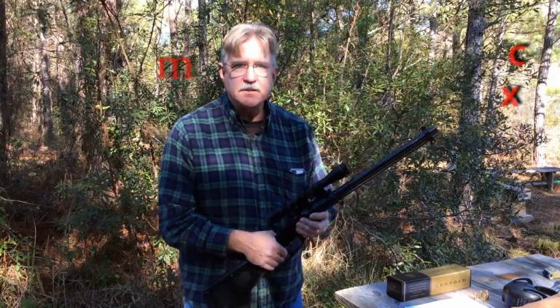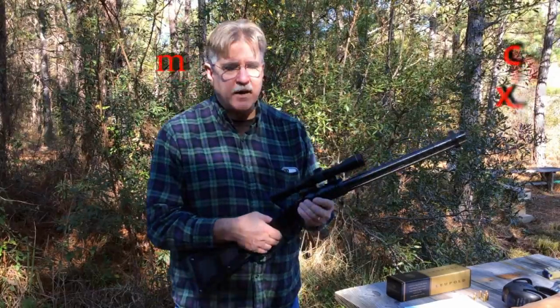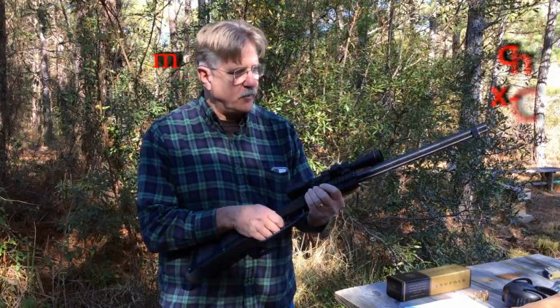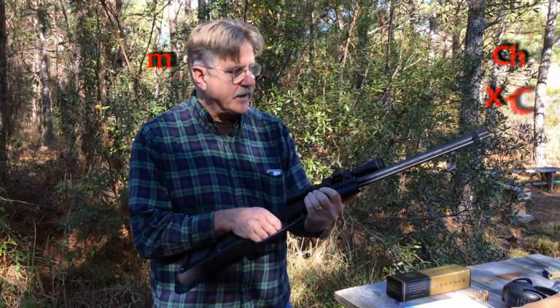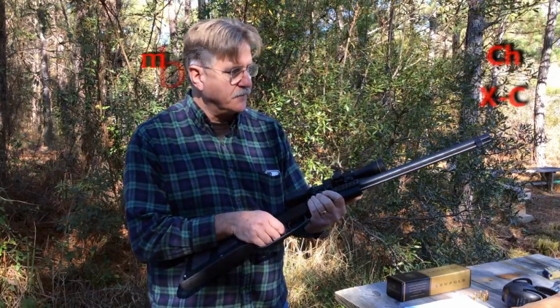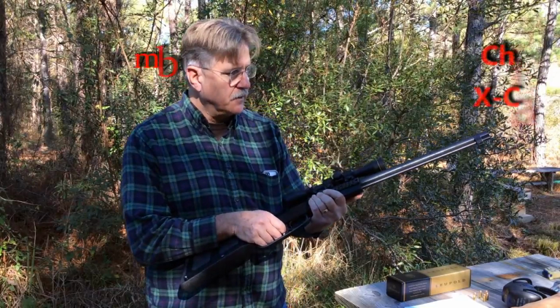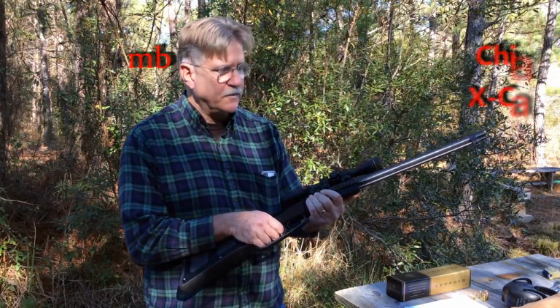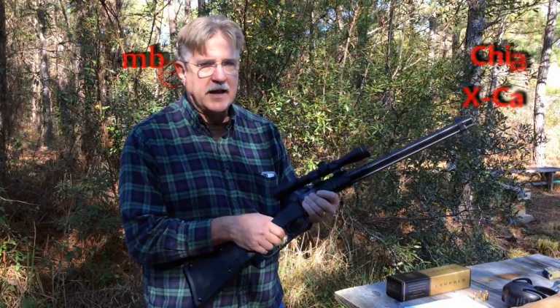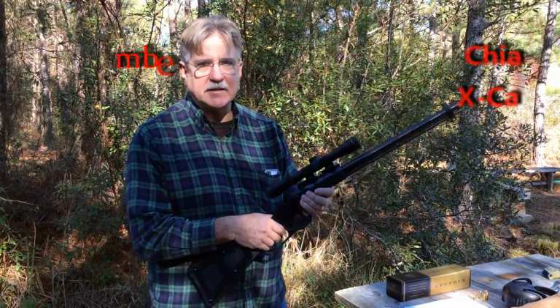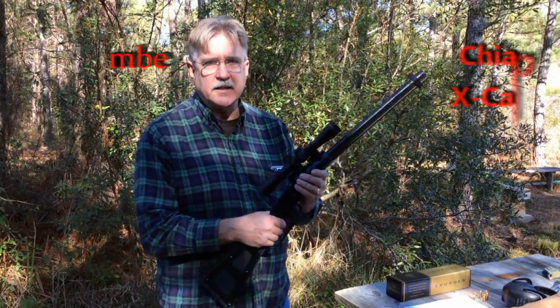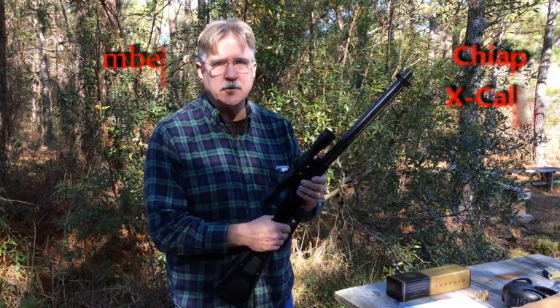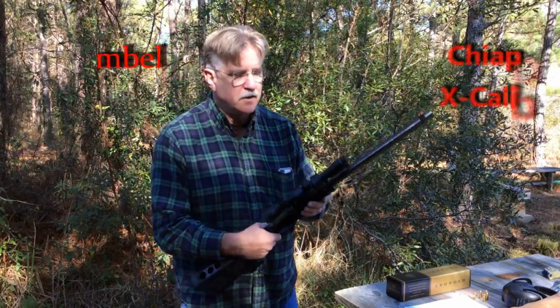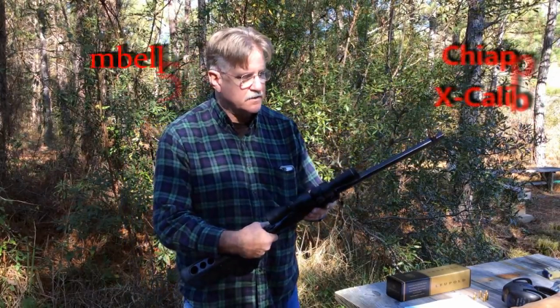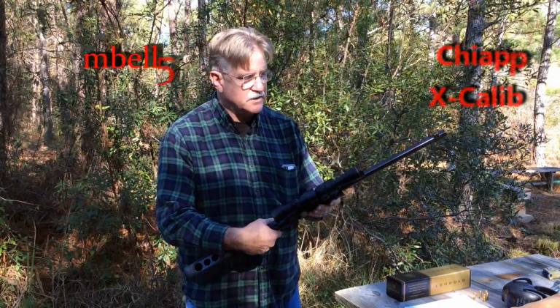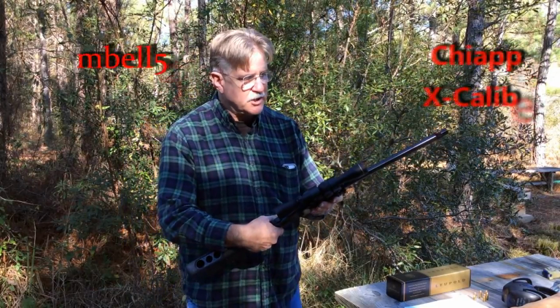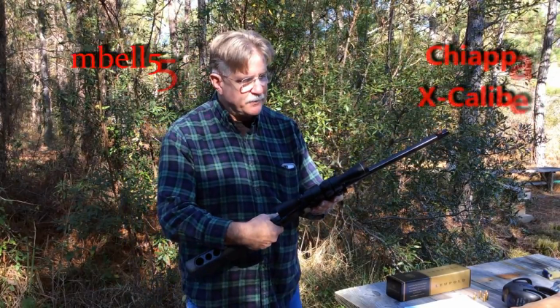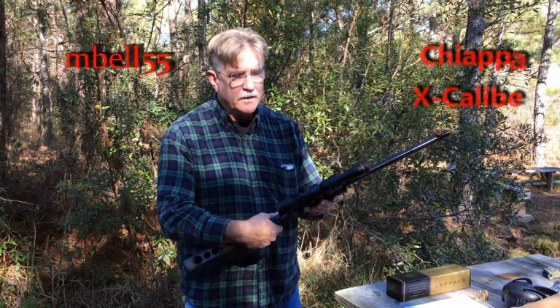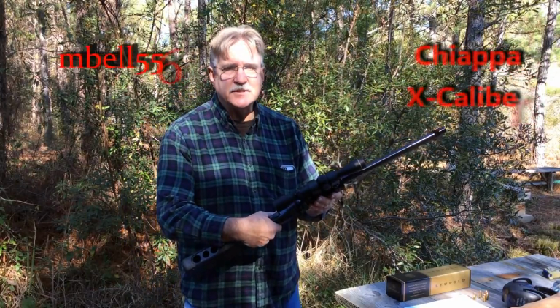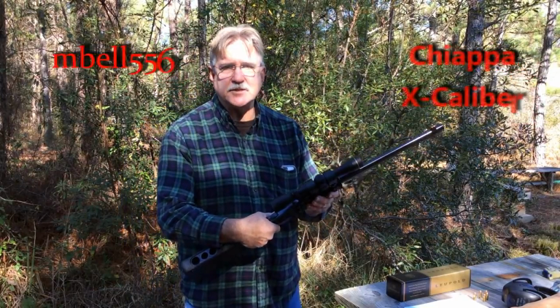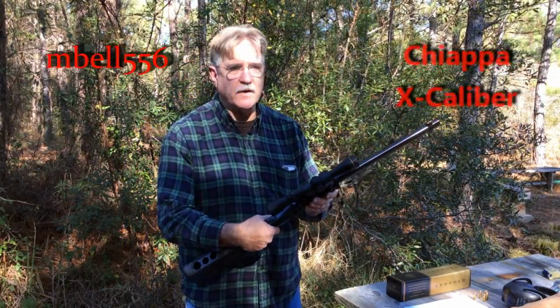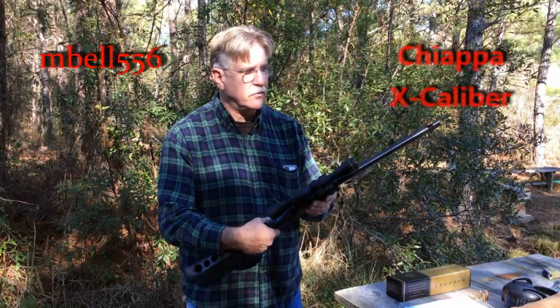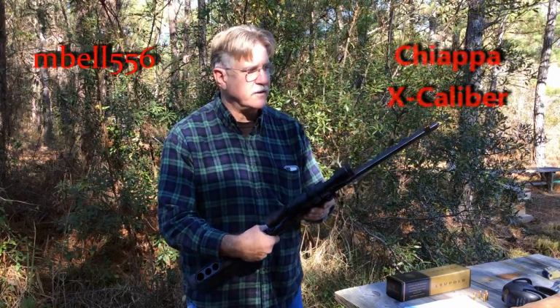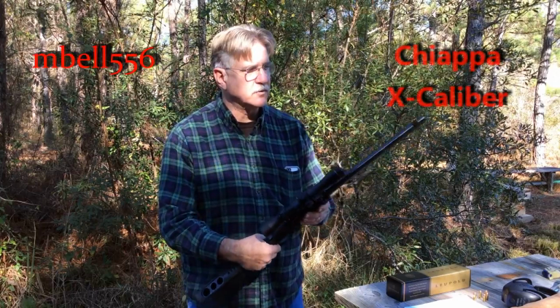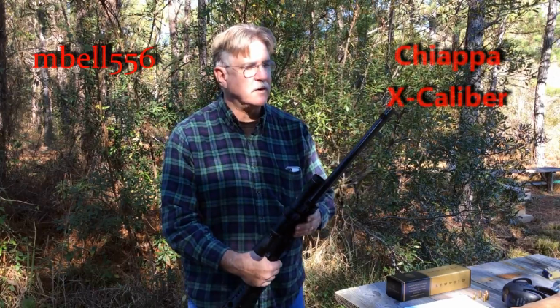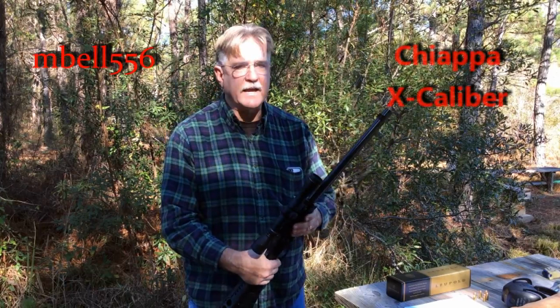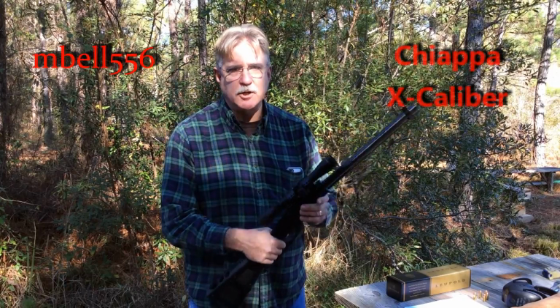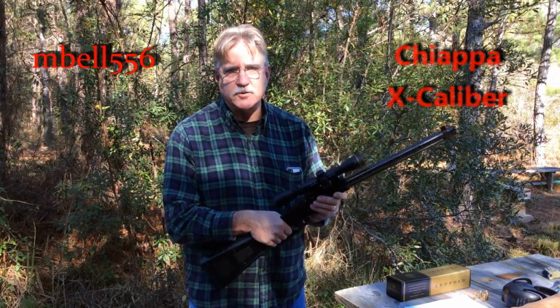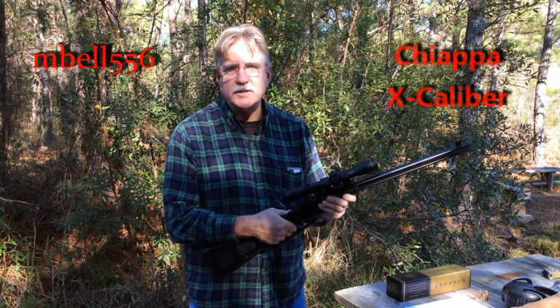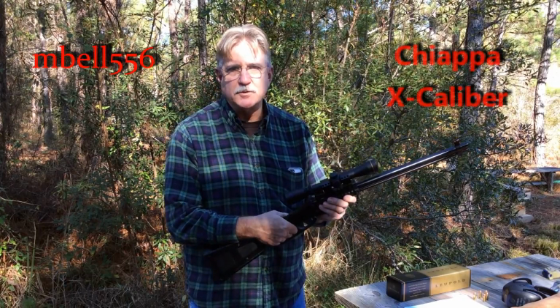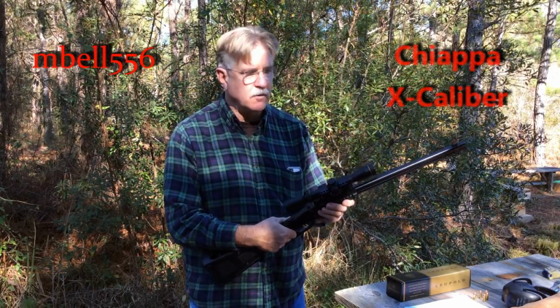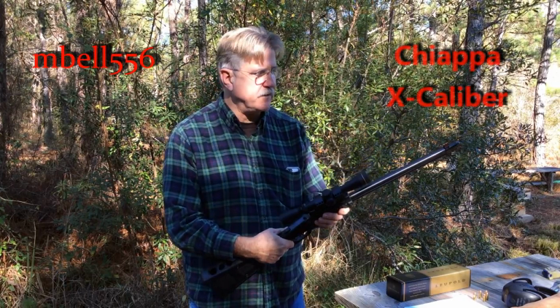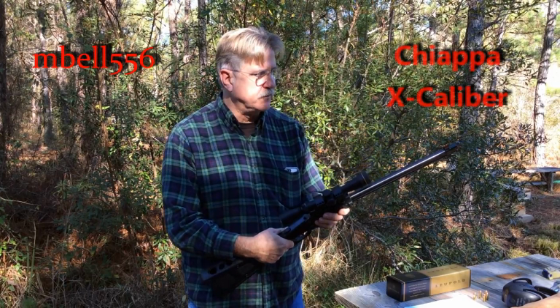This is Mike. We're back out in the field with the Excalibur. This is the Chiapa M6 survival rifle, a 12-gauge over .22 long rifle.